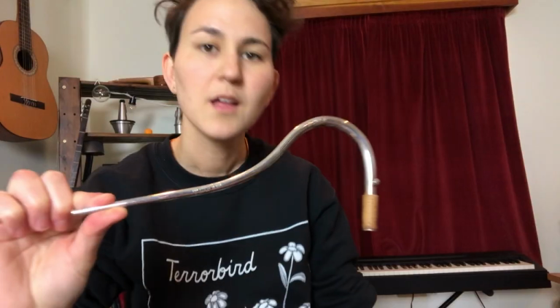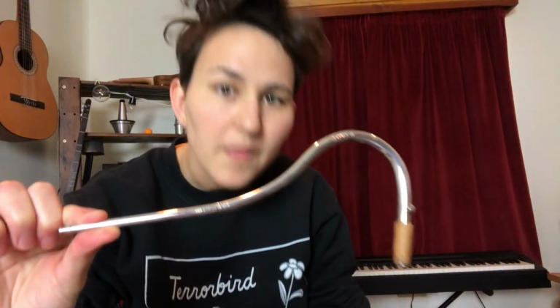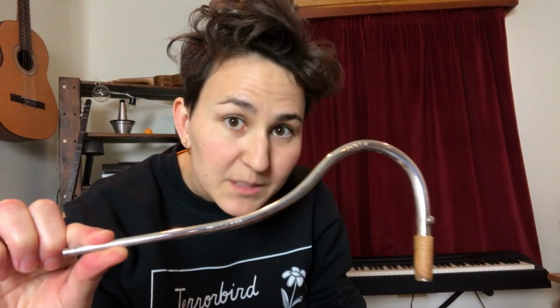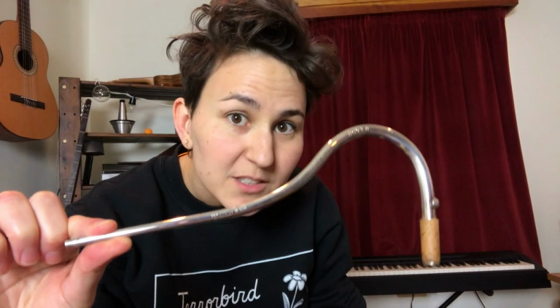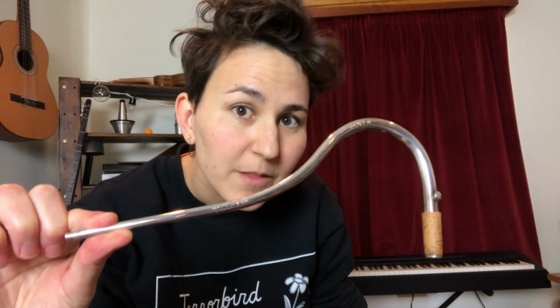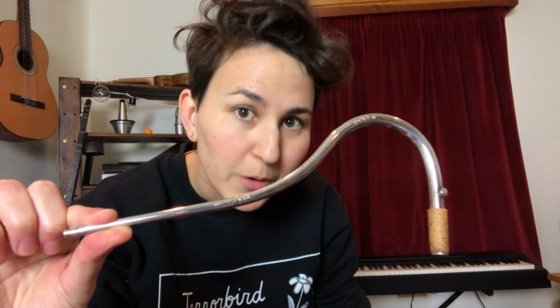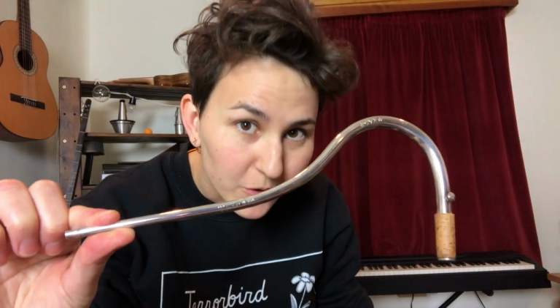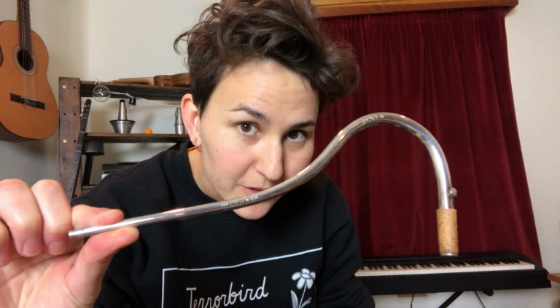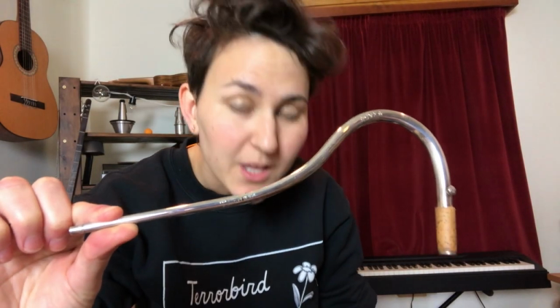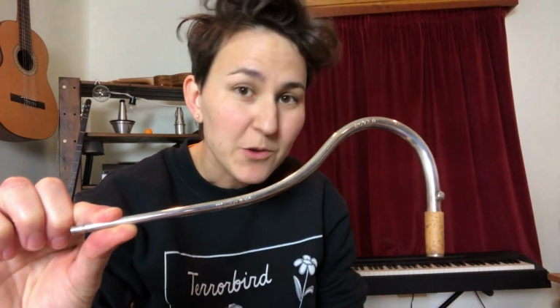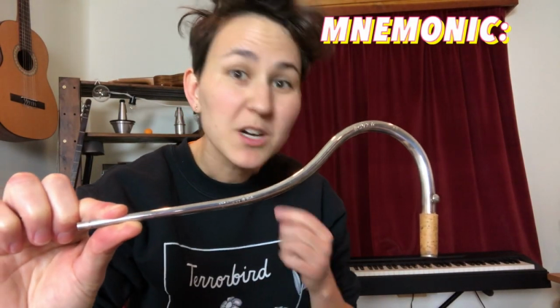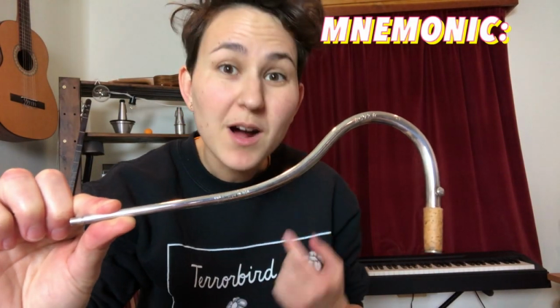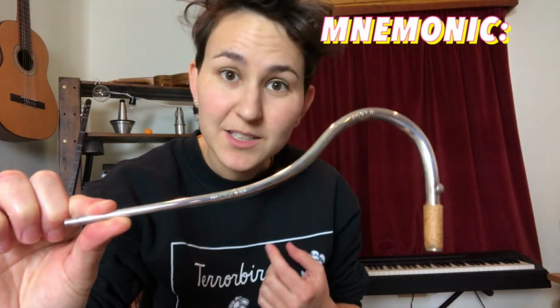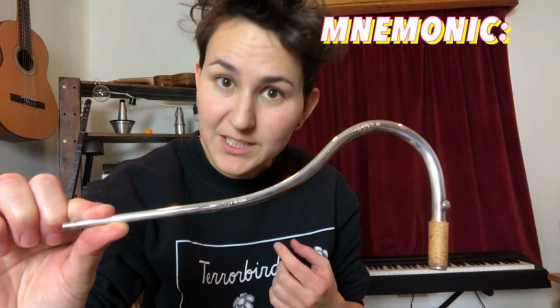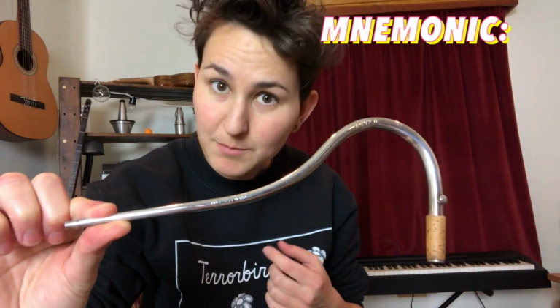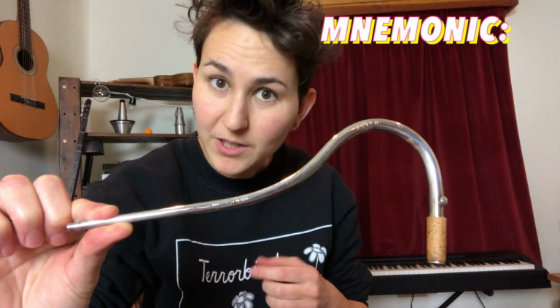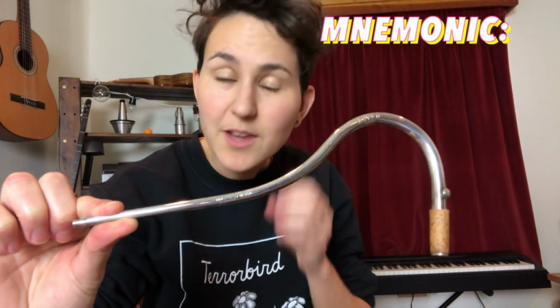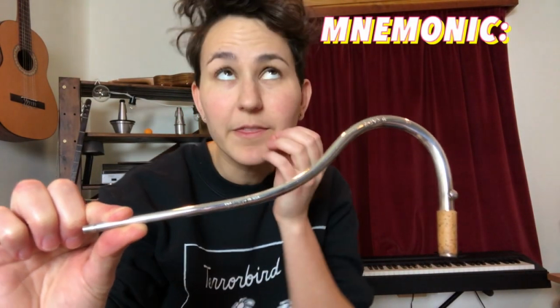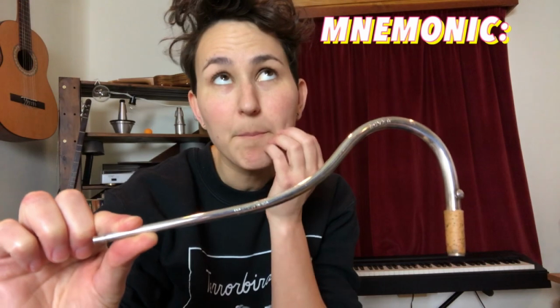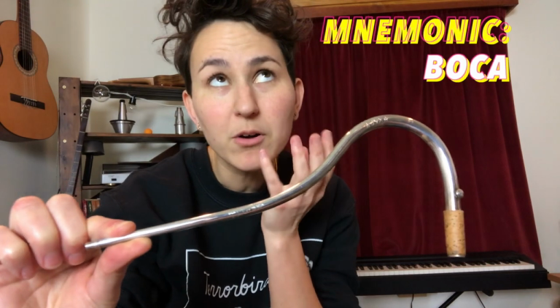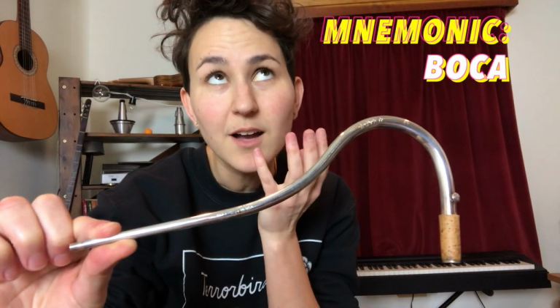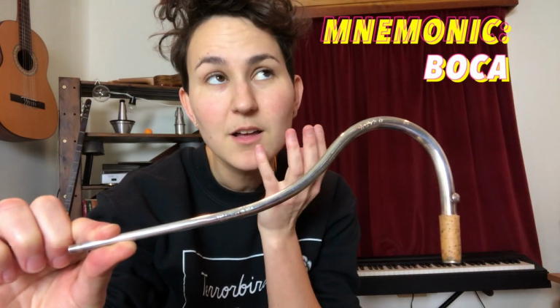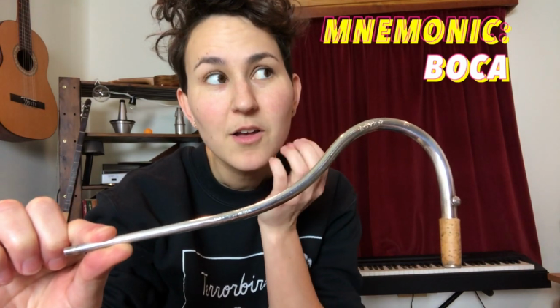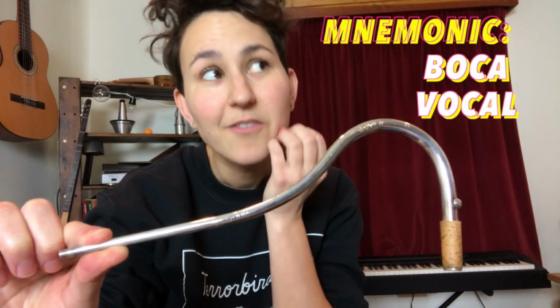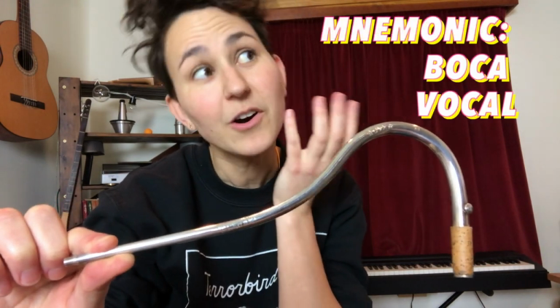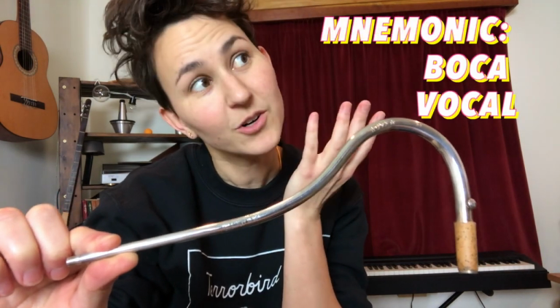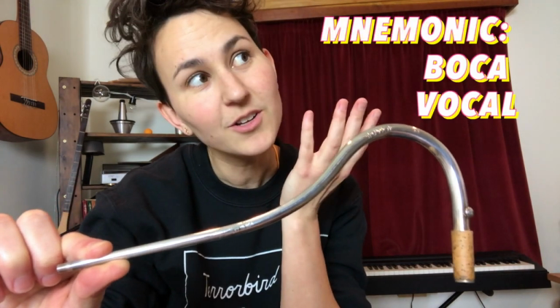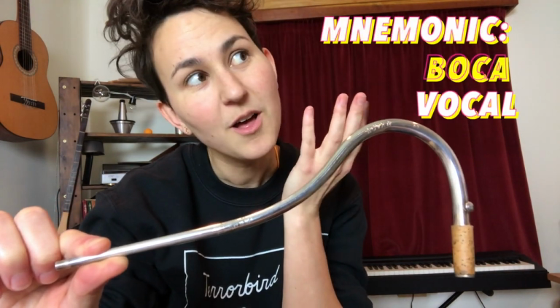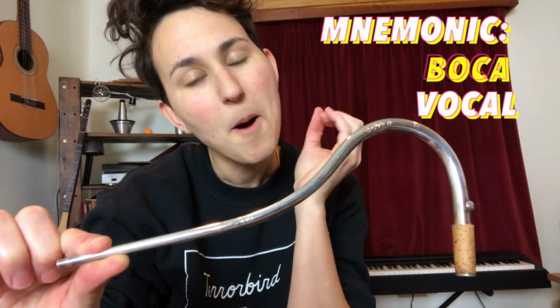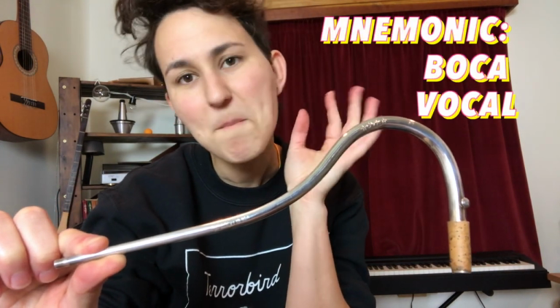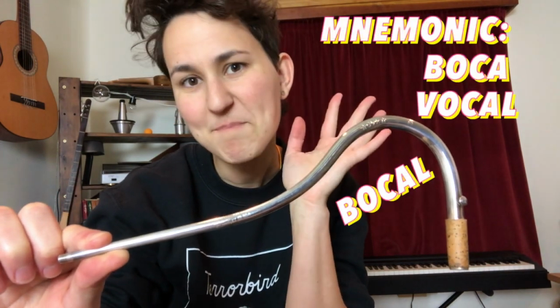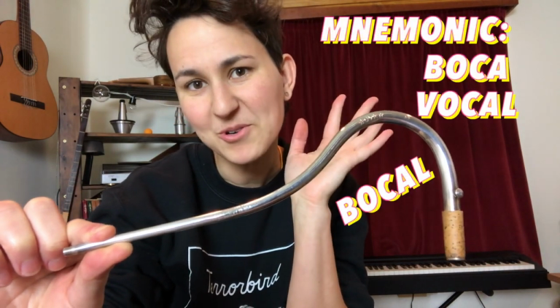This part's called the bocal. If you want a mnemonic device for remembering that, you can think boca, vocal, vocal.